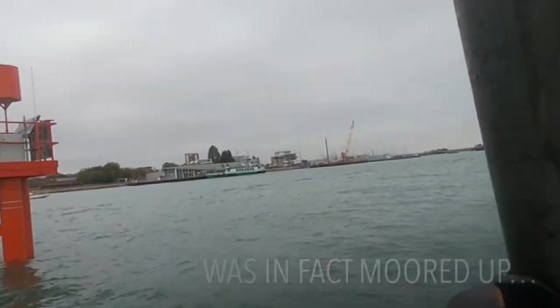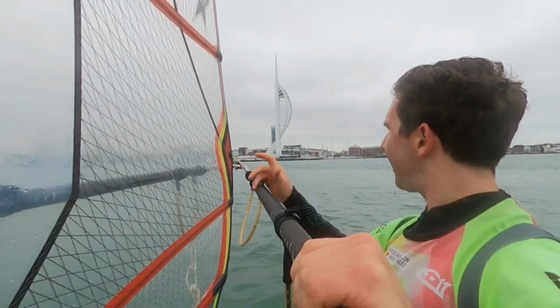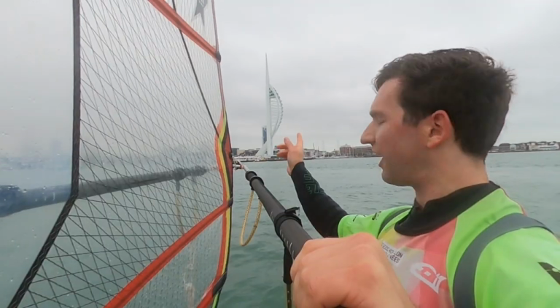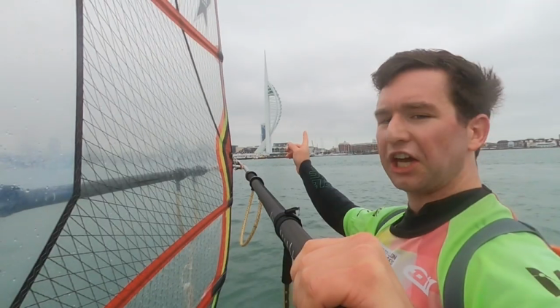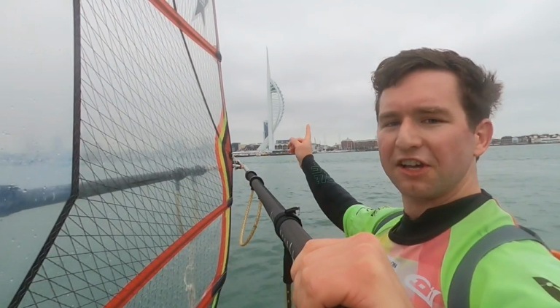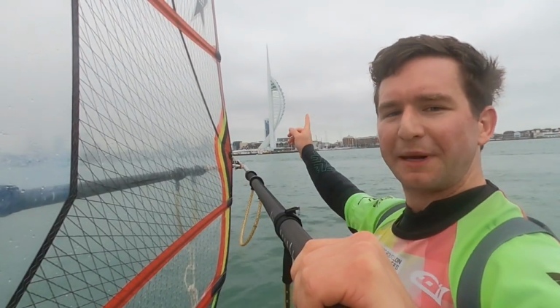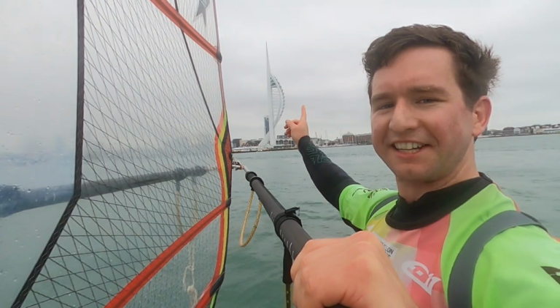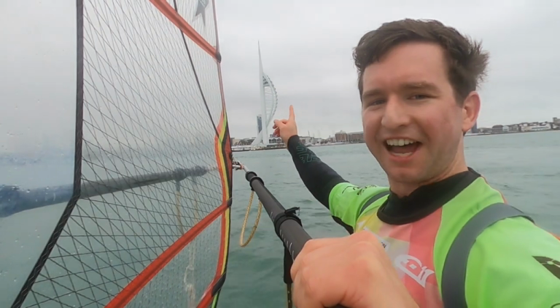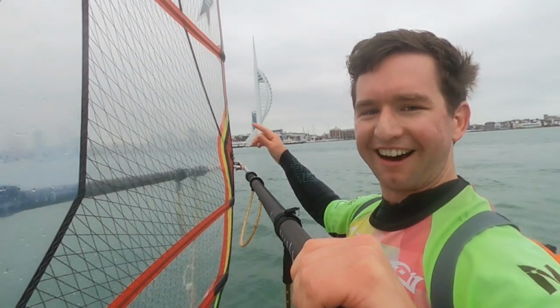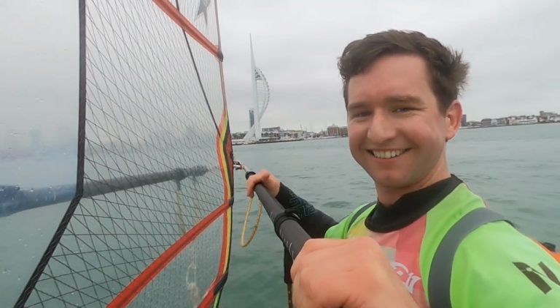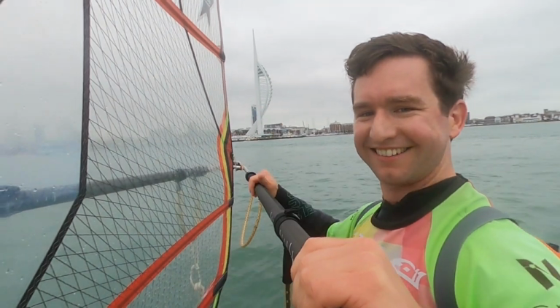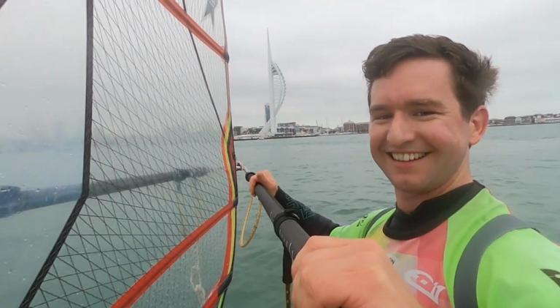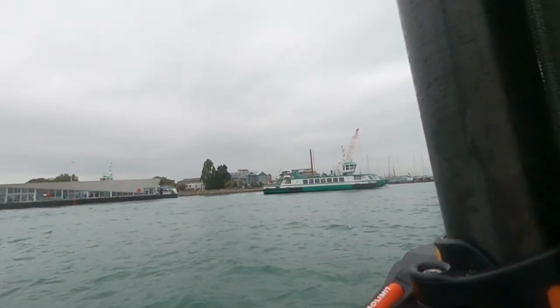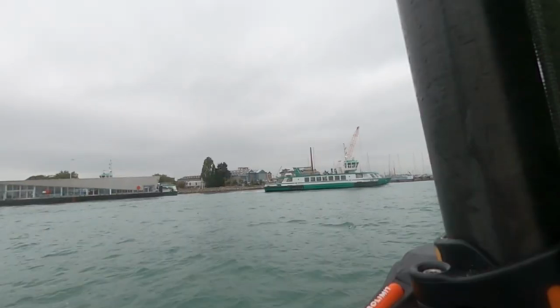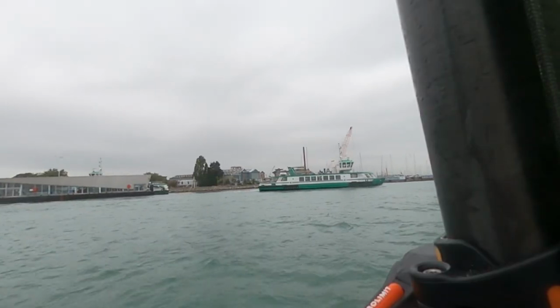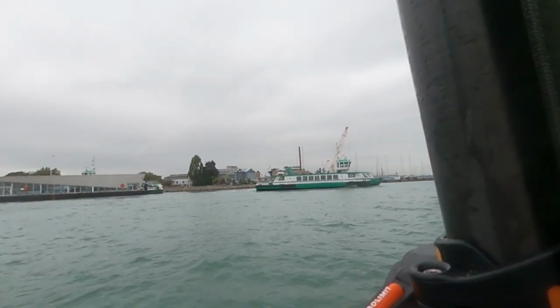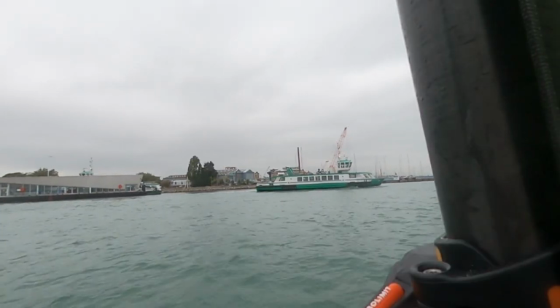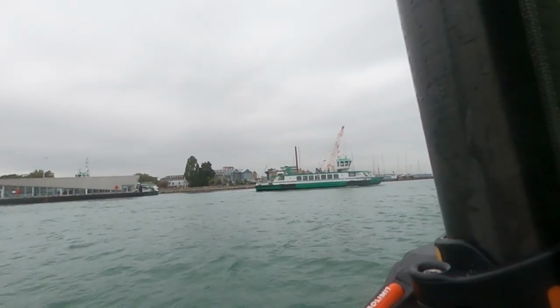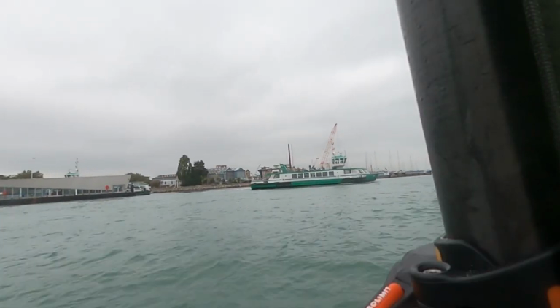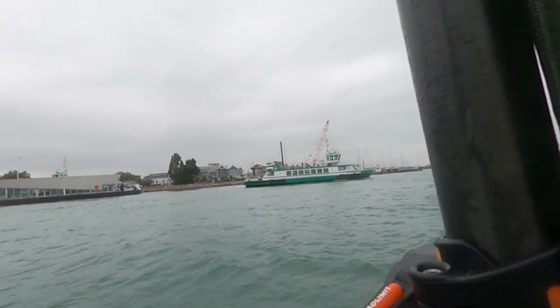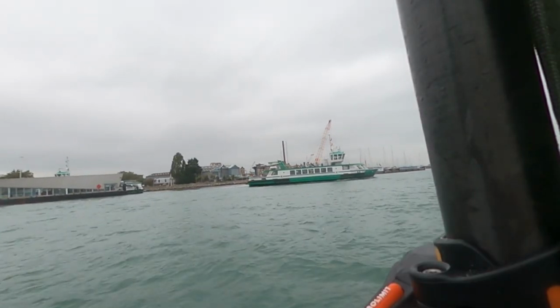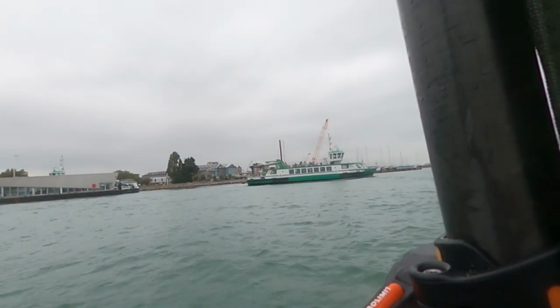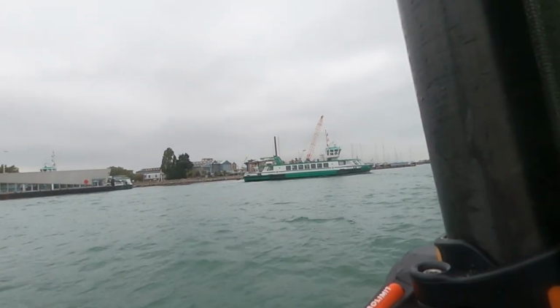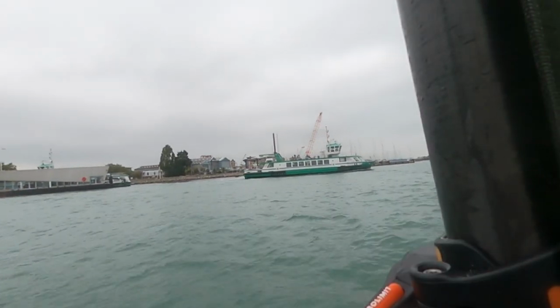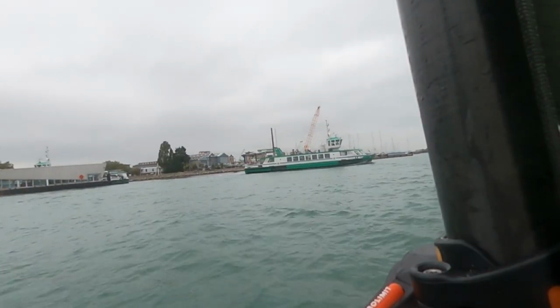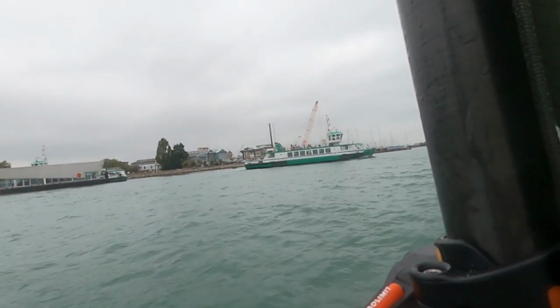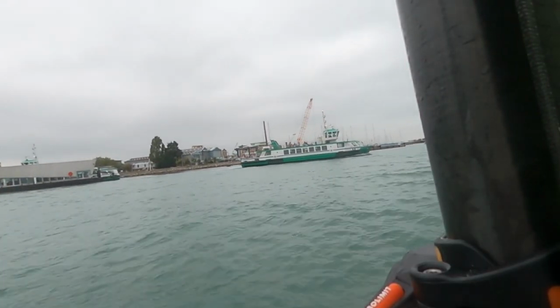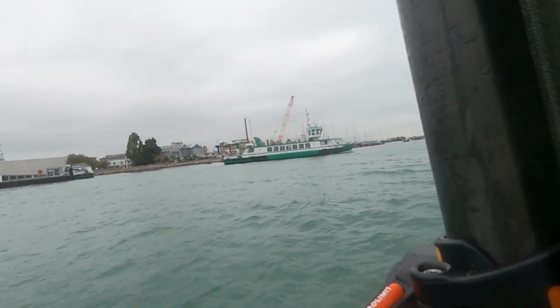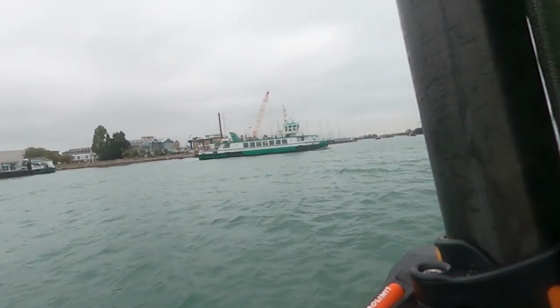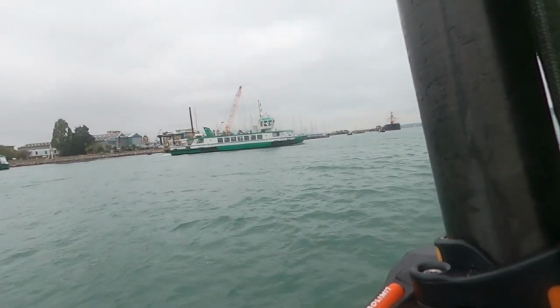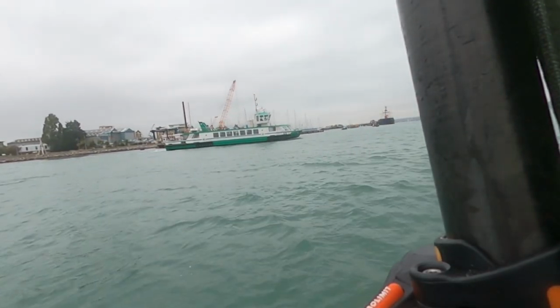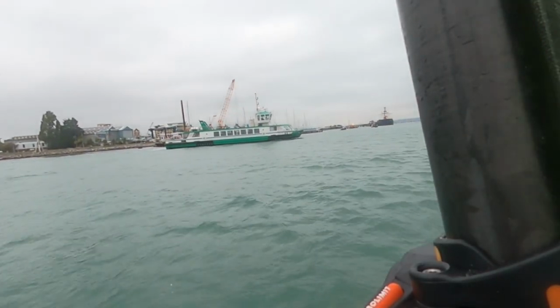Right, there you go — Spinnaker Tower. This is the Gosport ferry. I've just altered my course to let him go ahead.